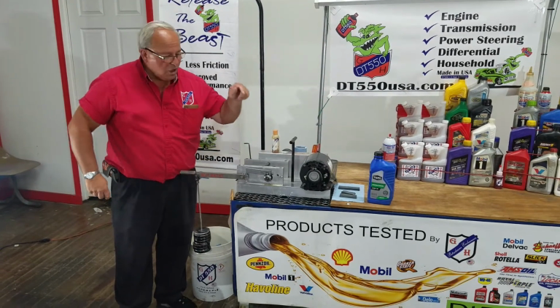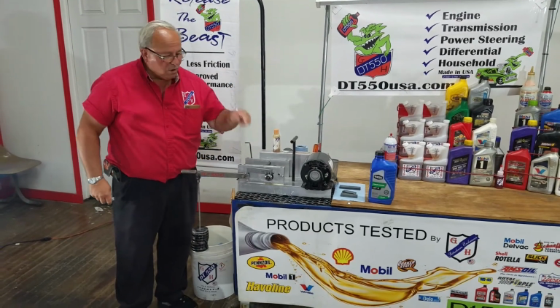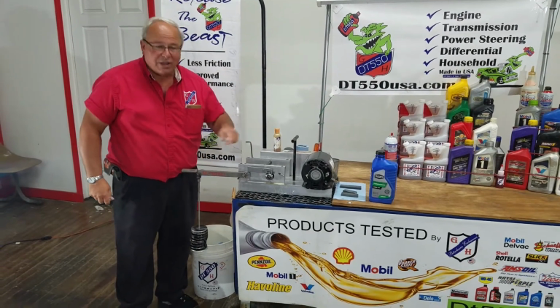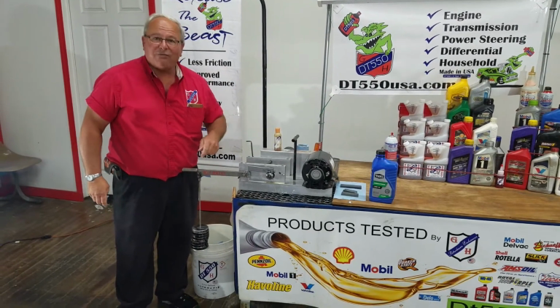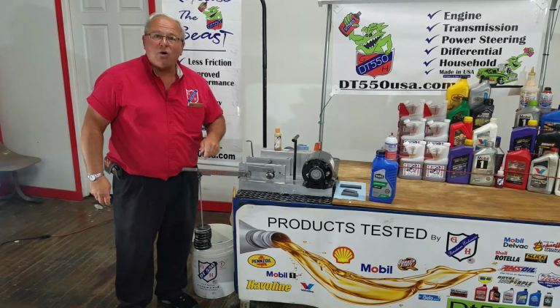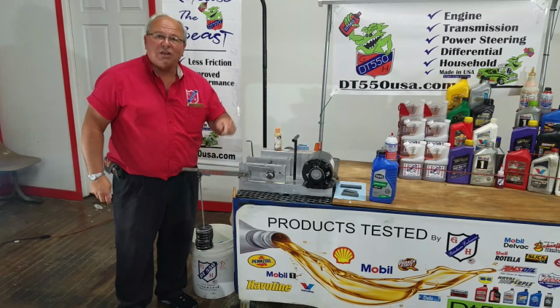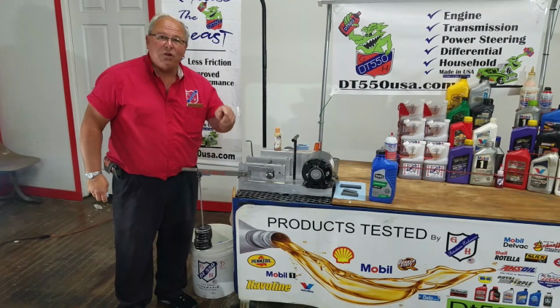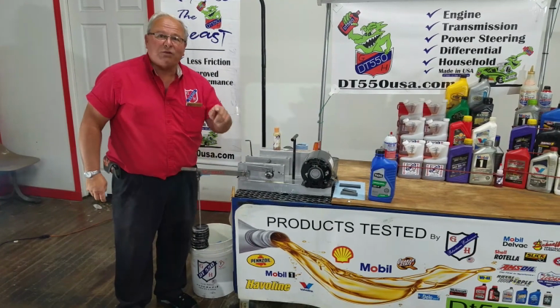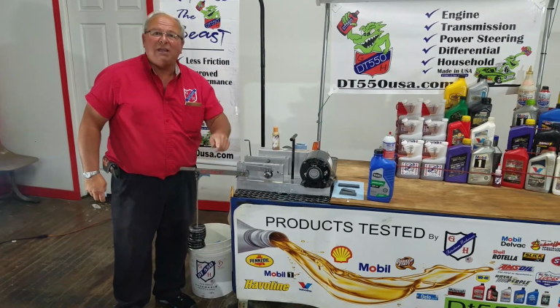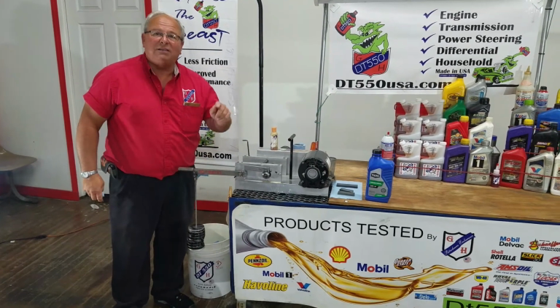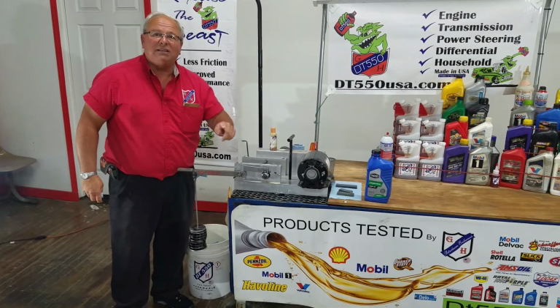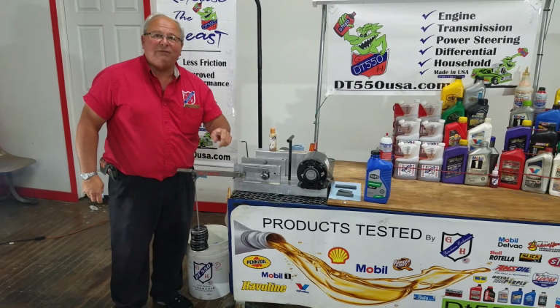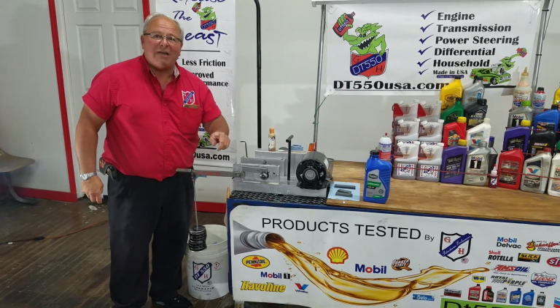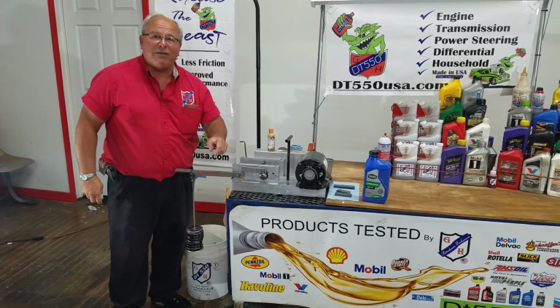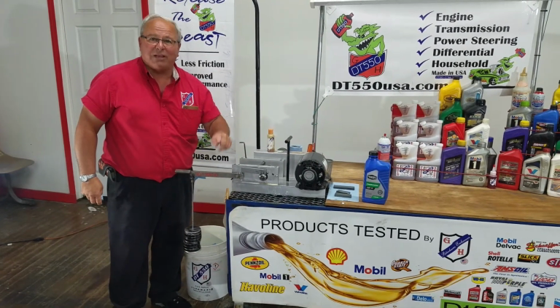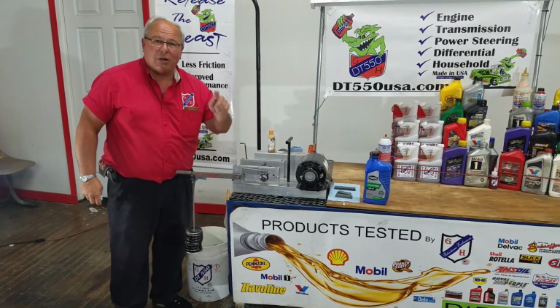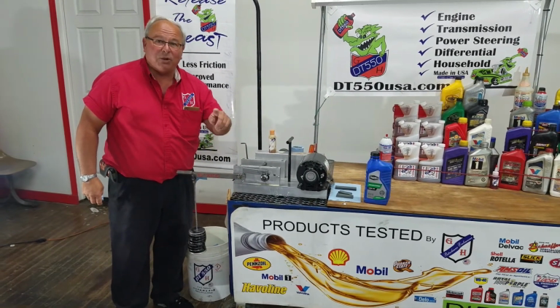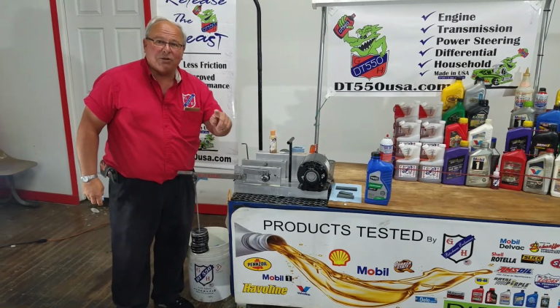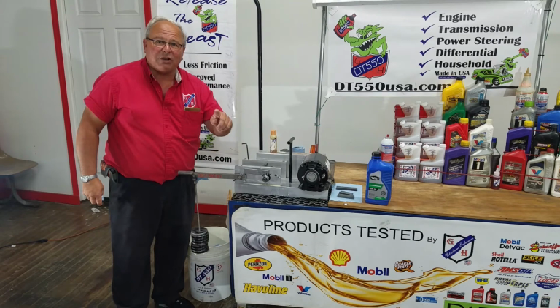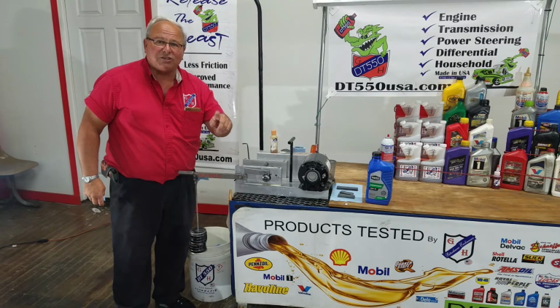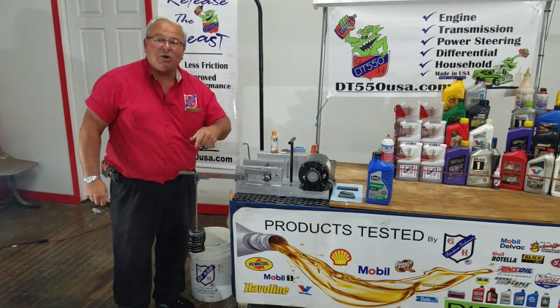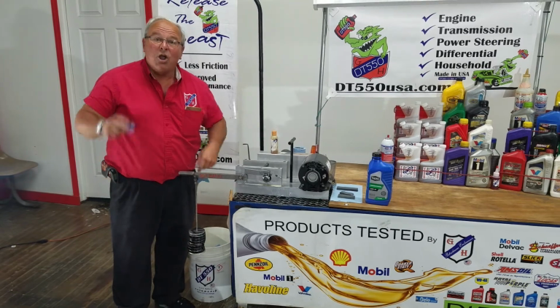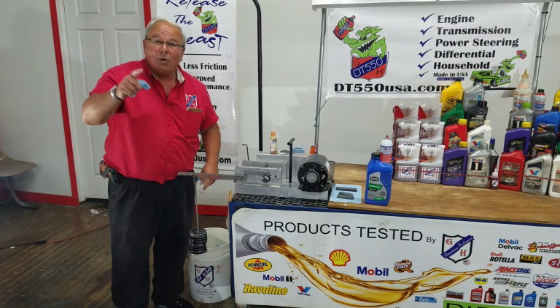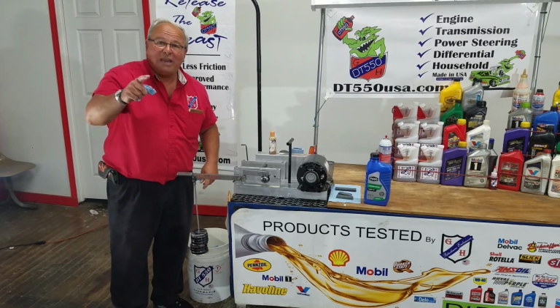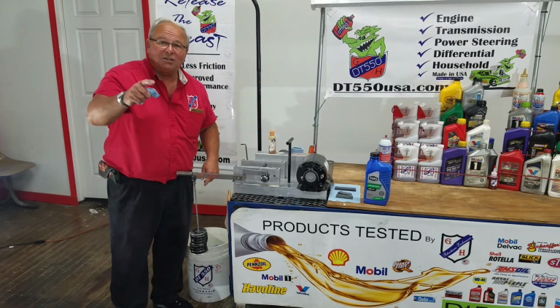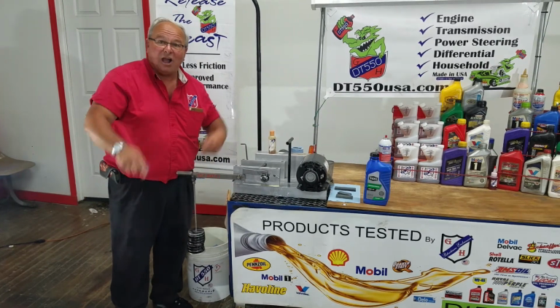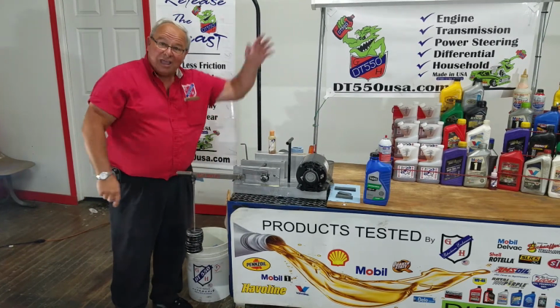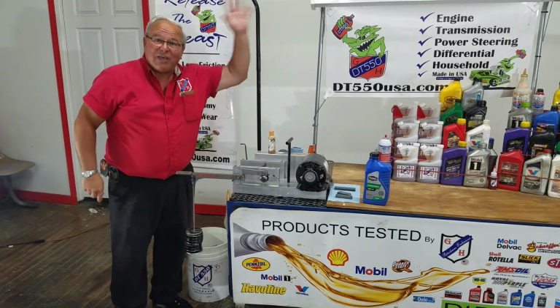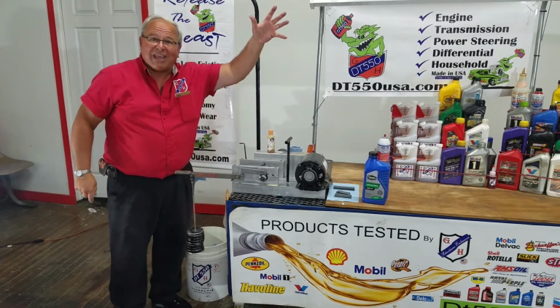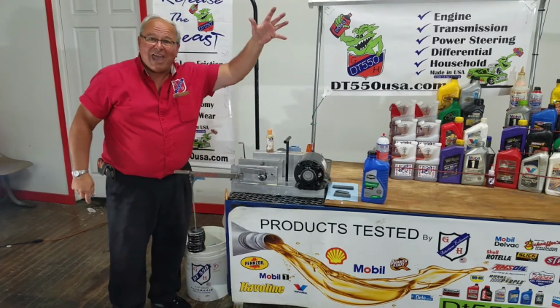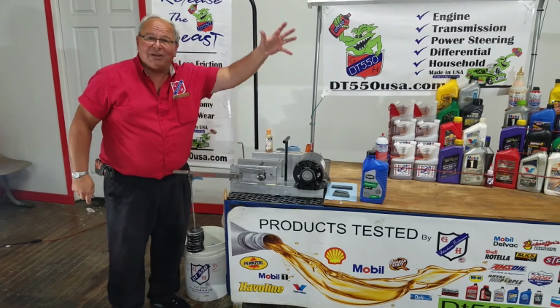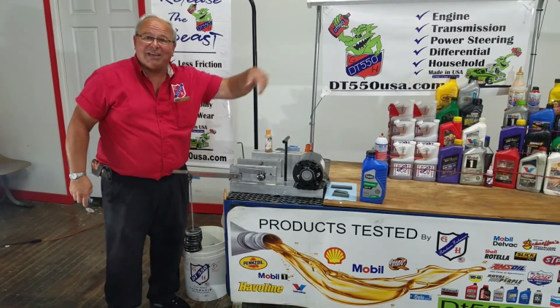We're there, folks. If you think that DT-550 can help you or your customer, we need to talk. Thank you. Have a good day.